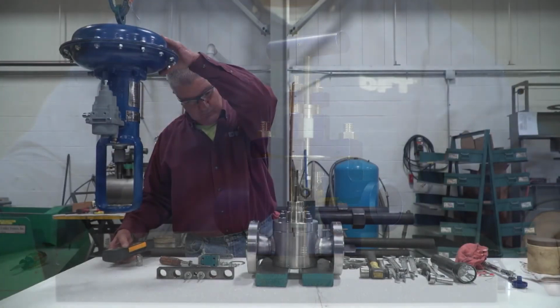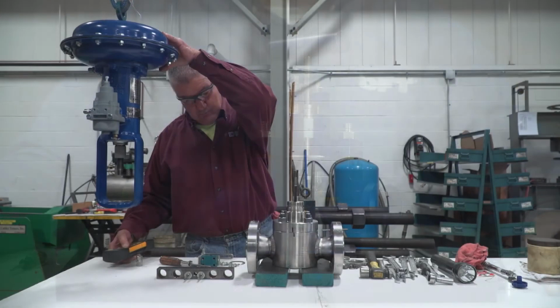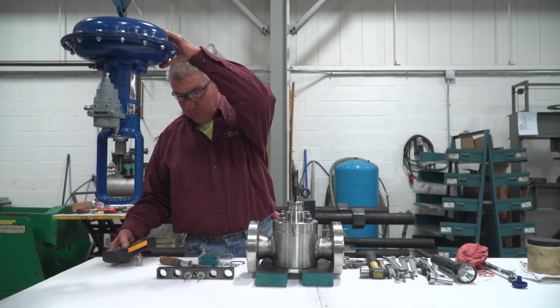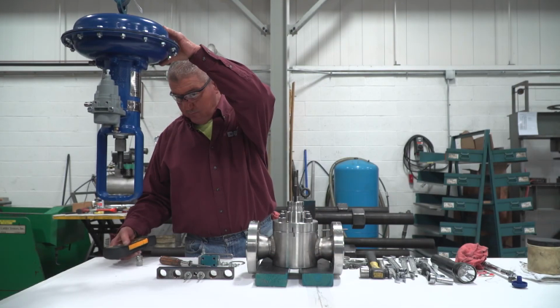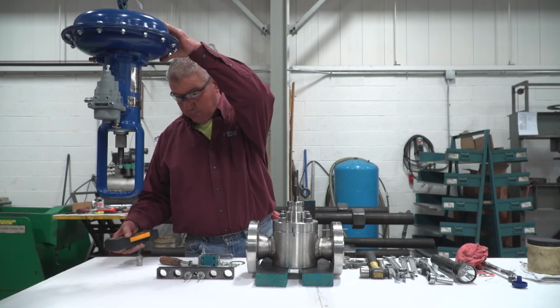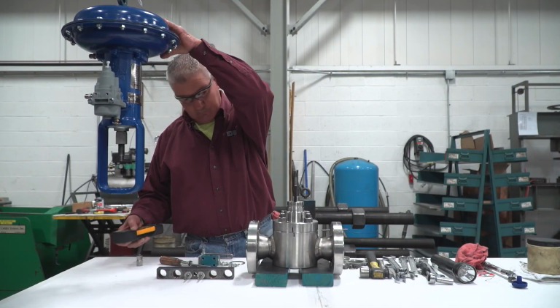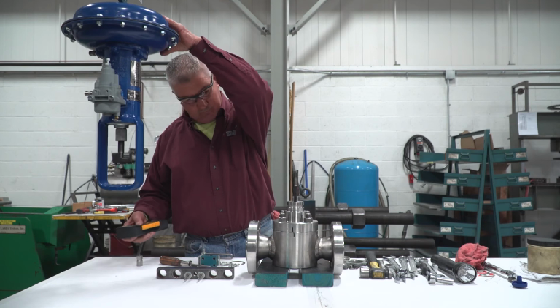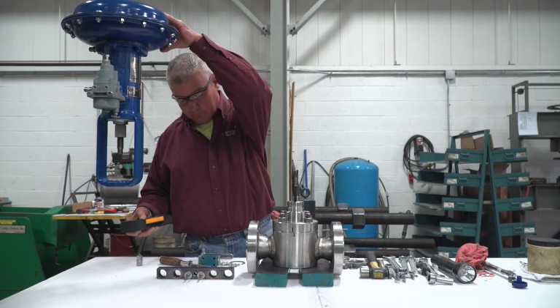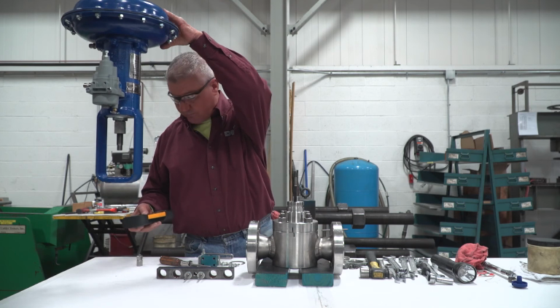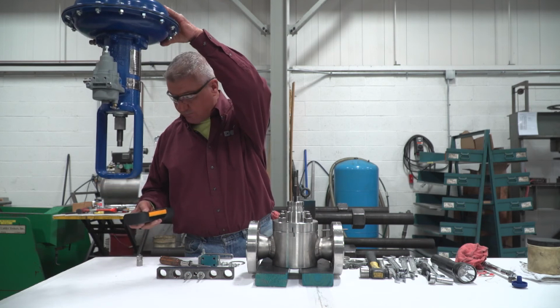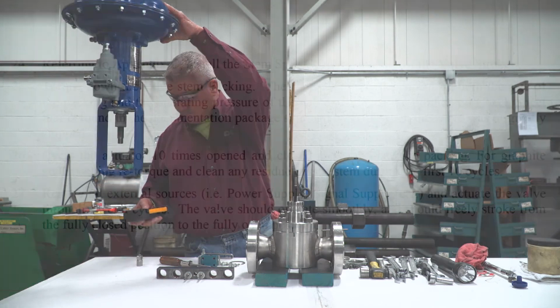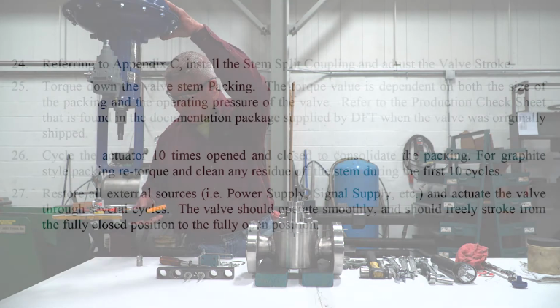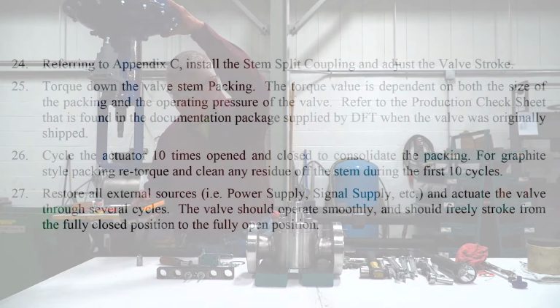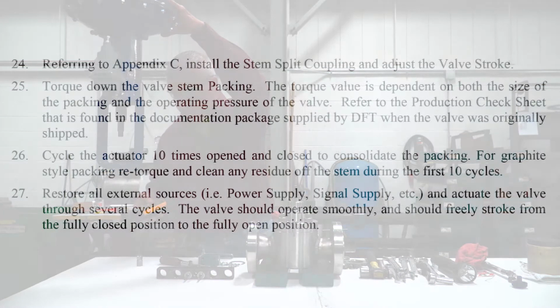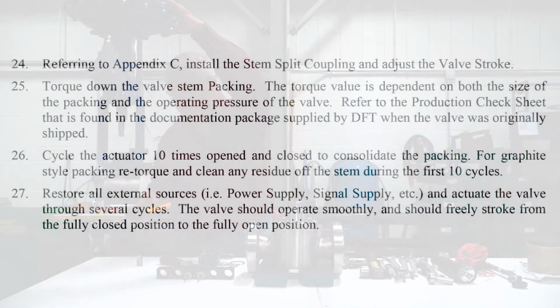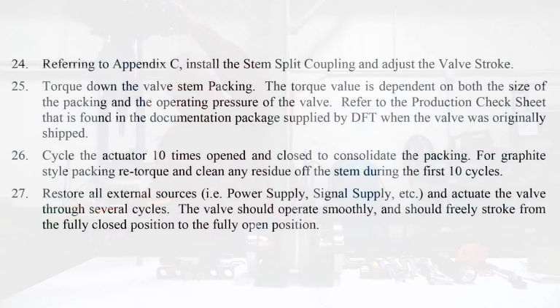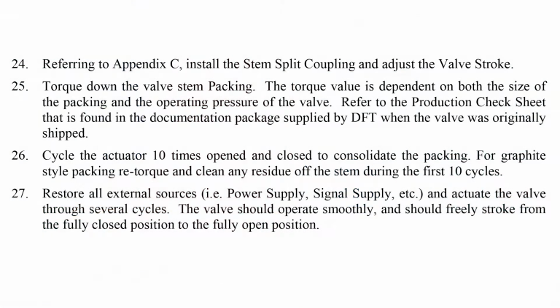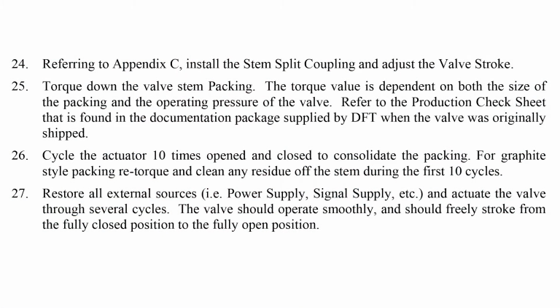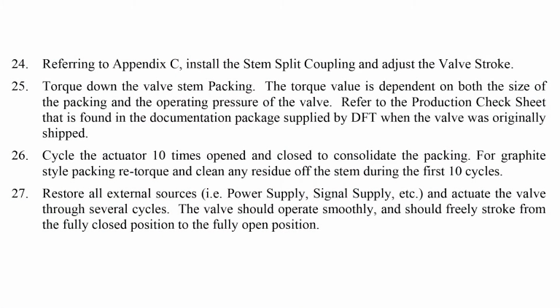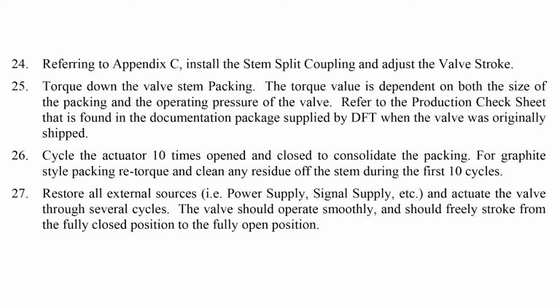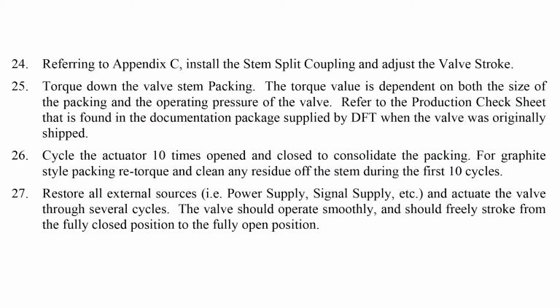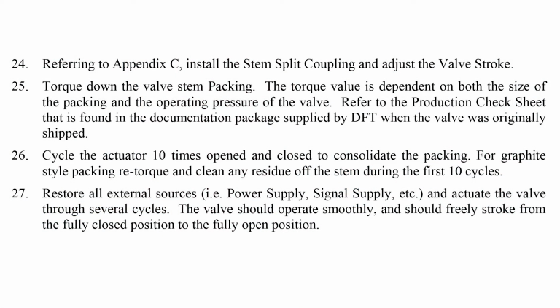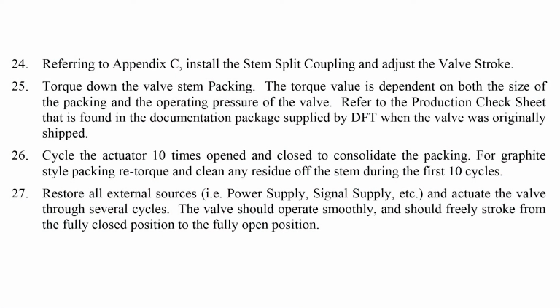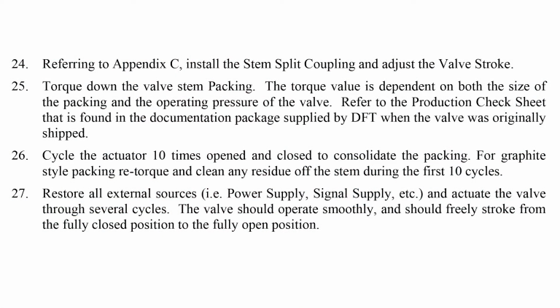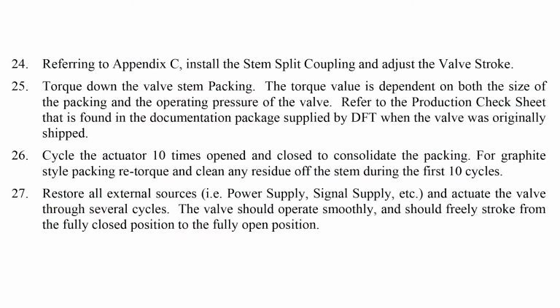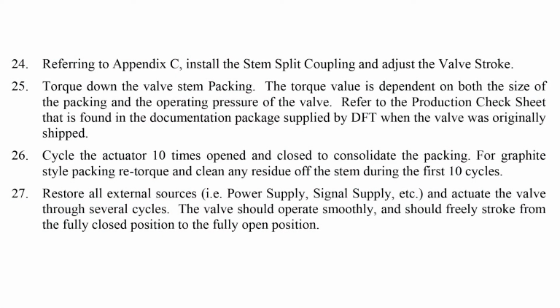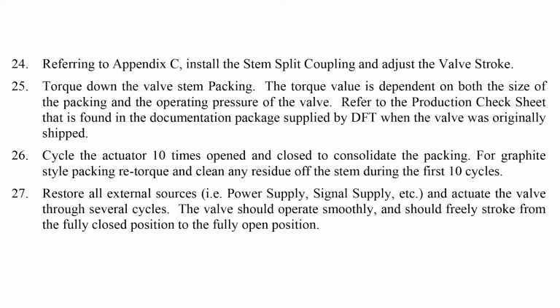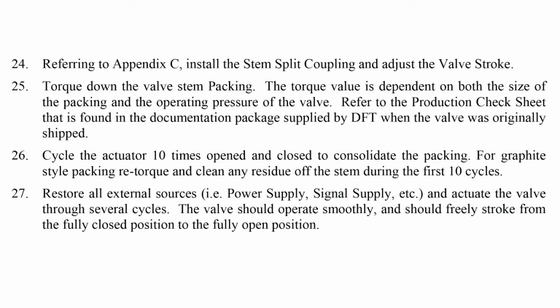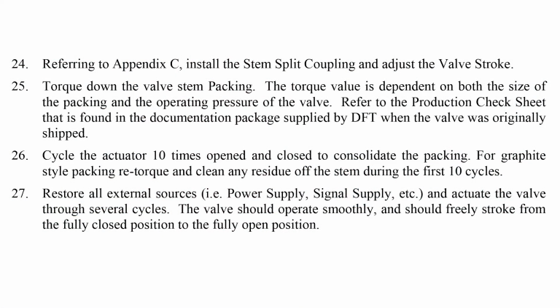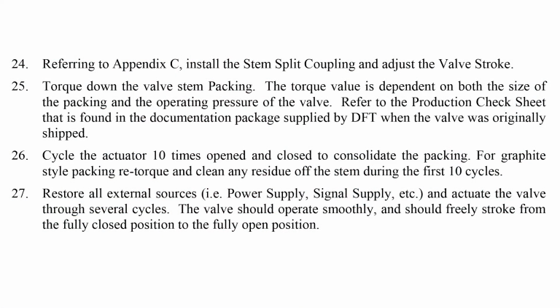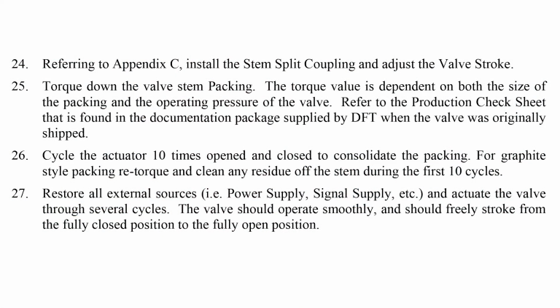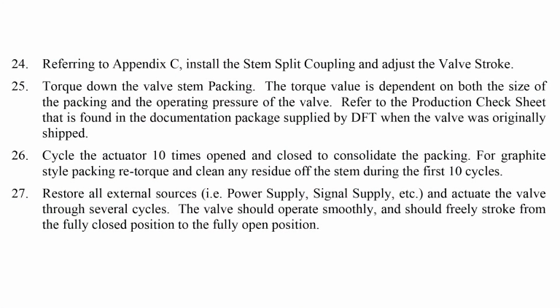Install the valve packing. Refer to the HI100 installation and maintenance manual page 20.